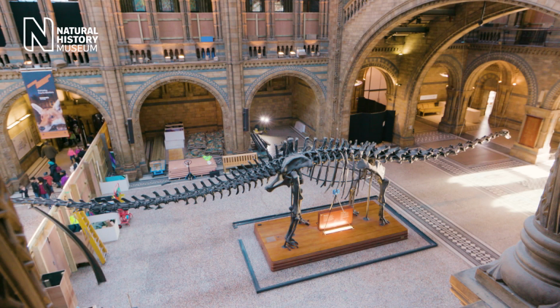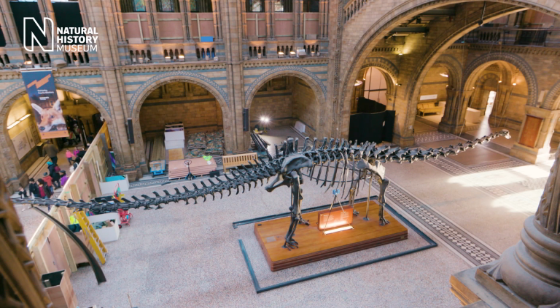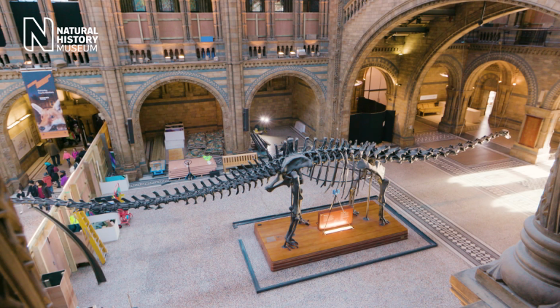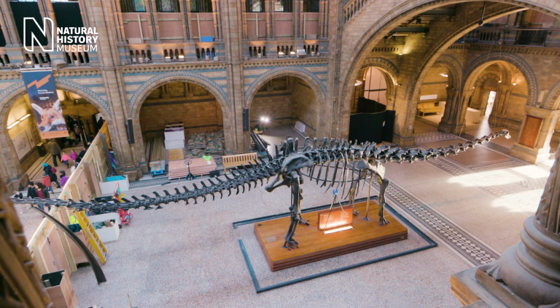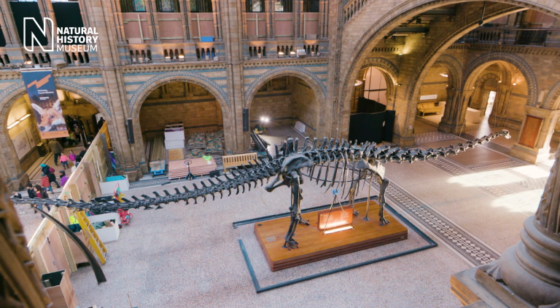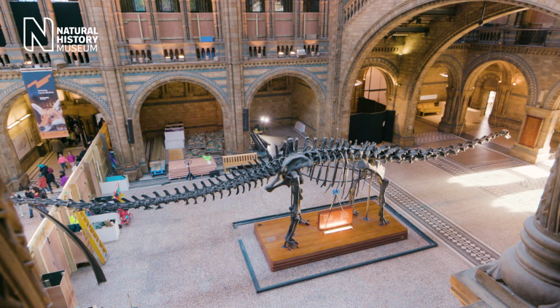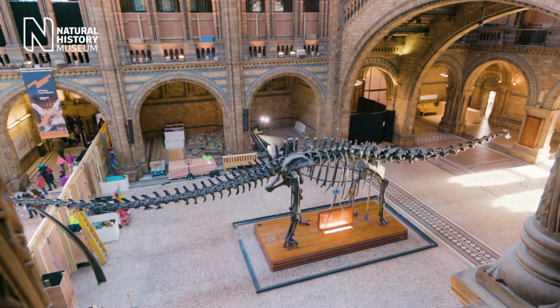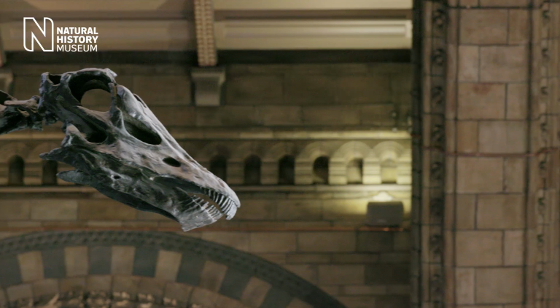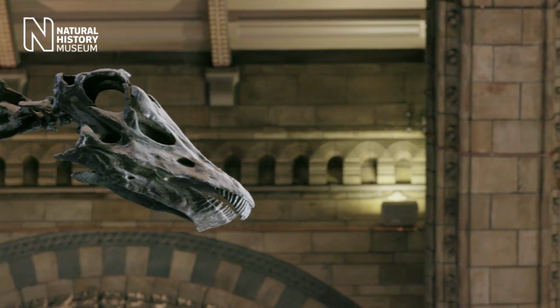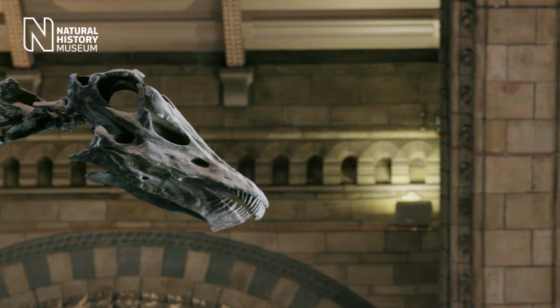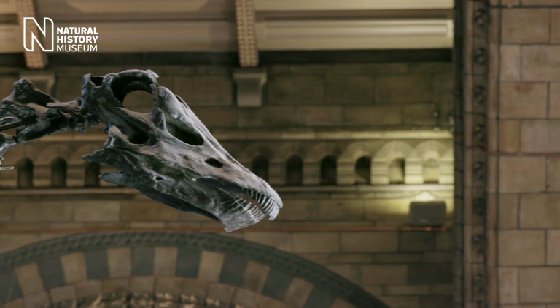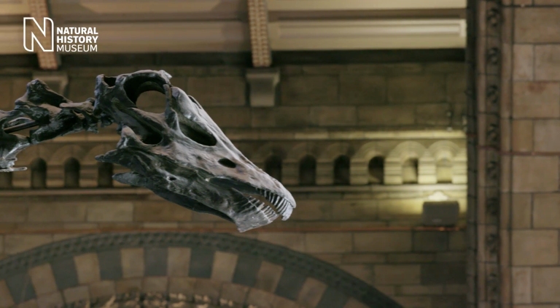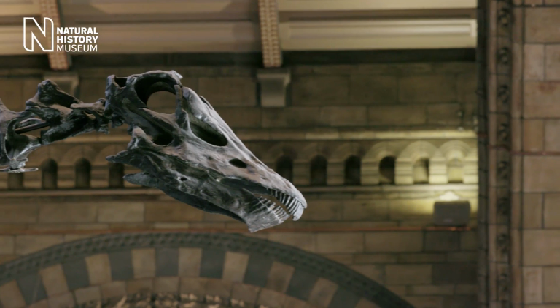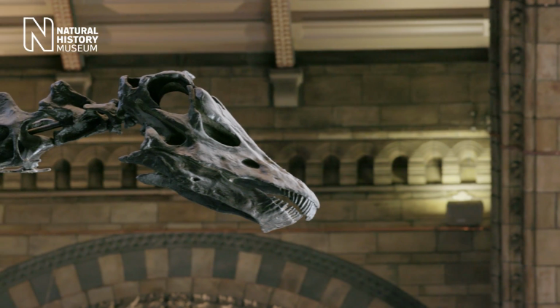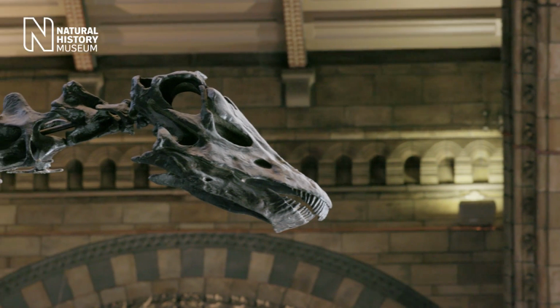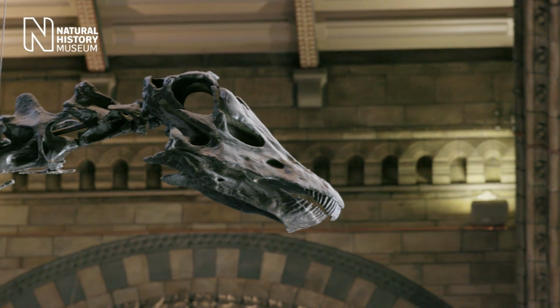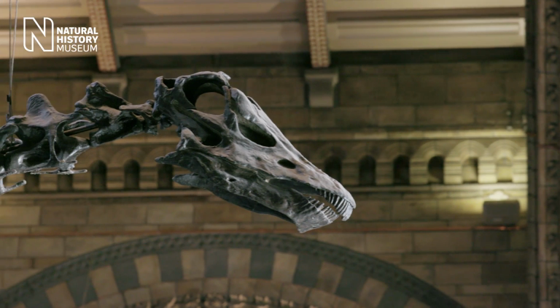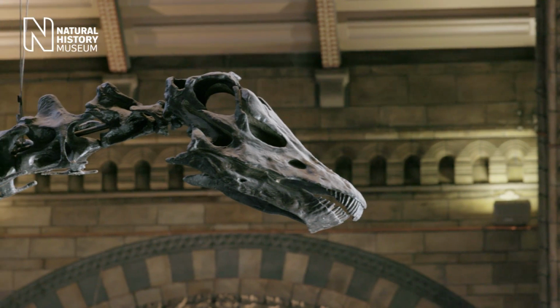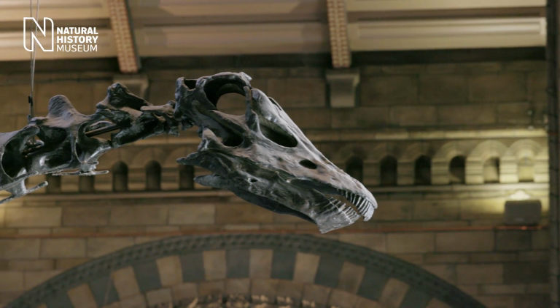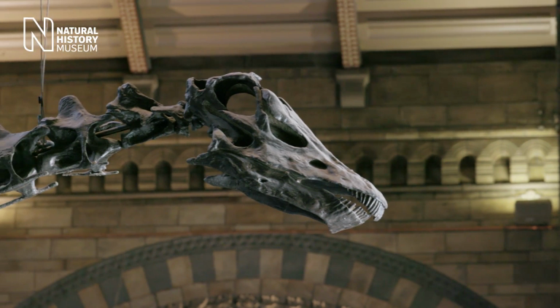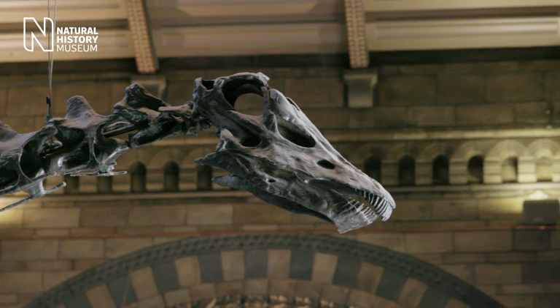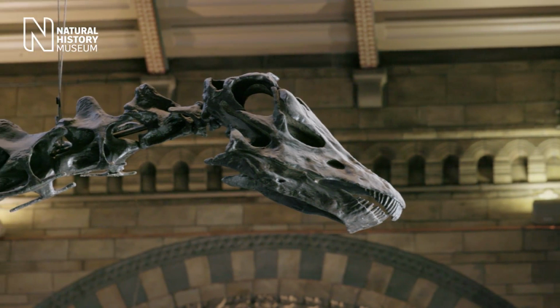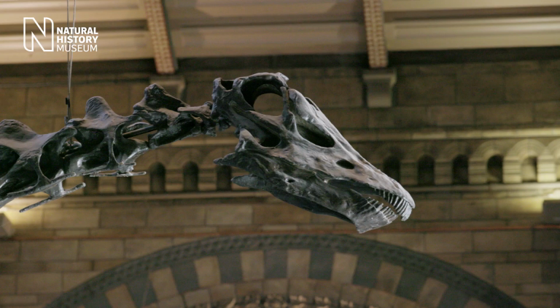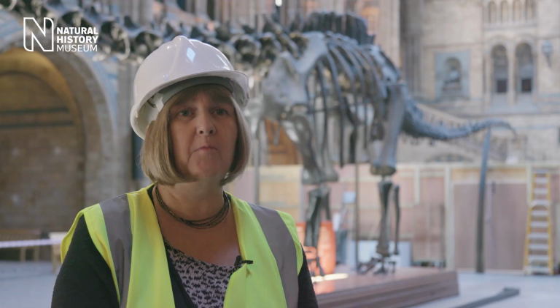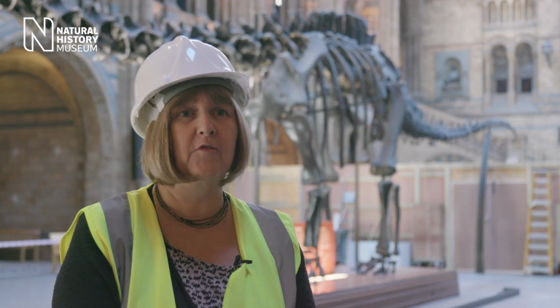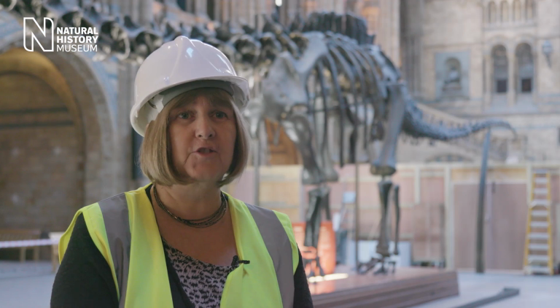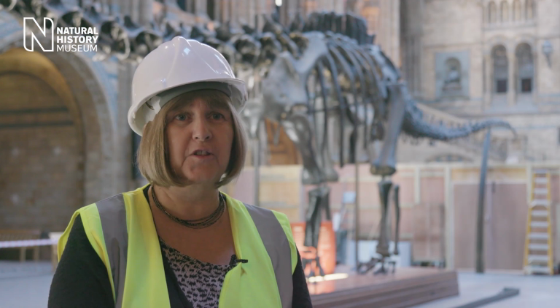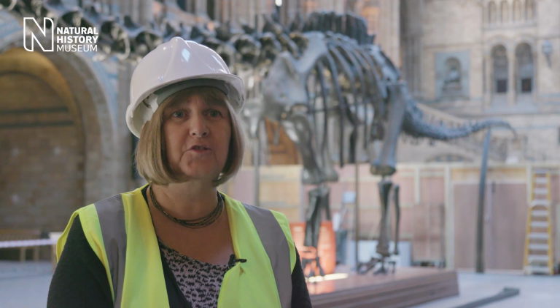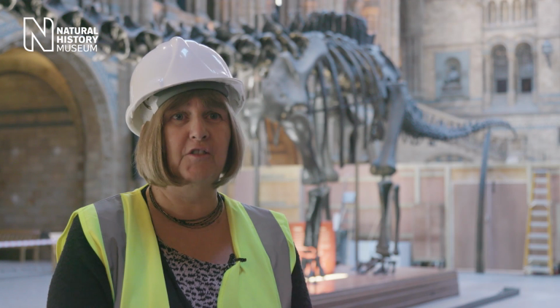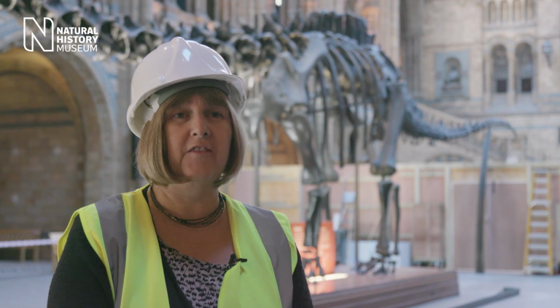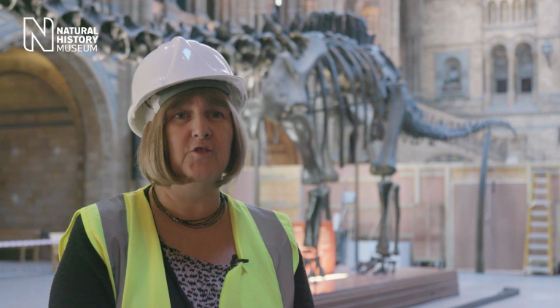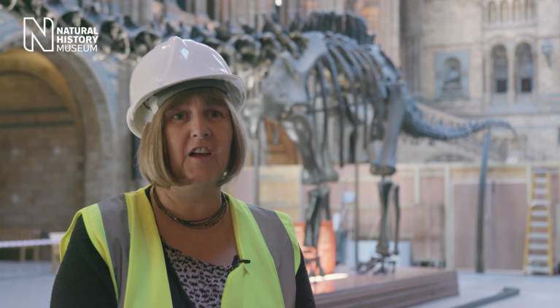I think it's going to be a great thing for Dippy to be our ambassador and to really promote natural history around the UK.